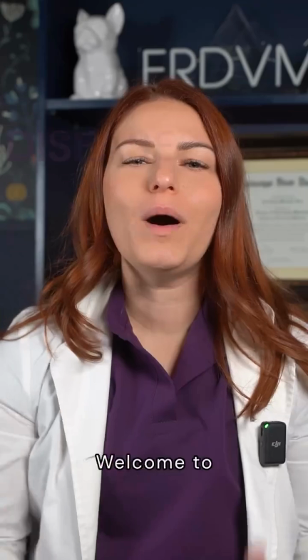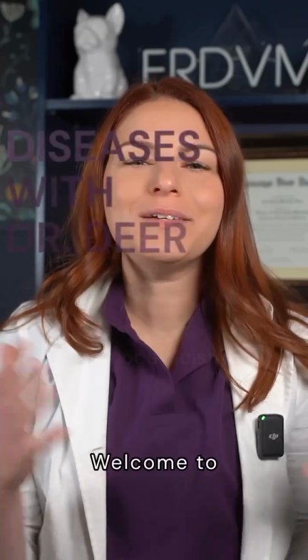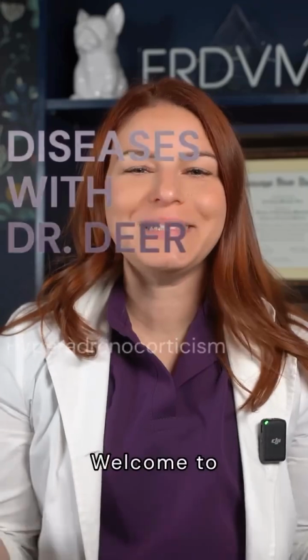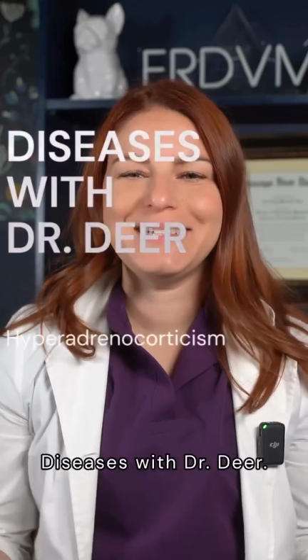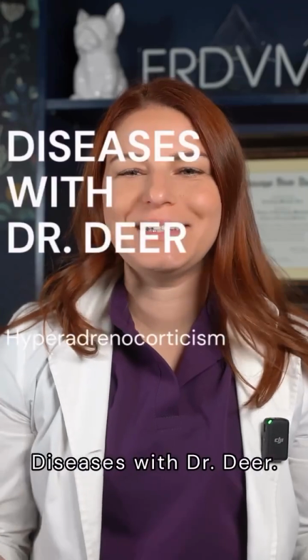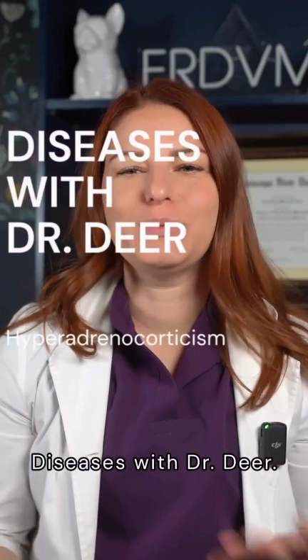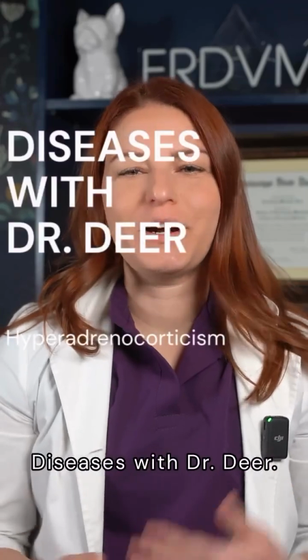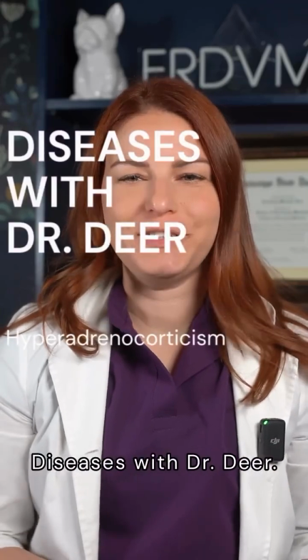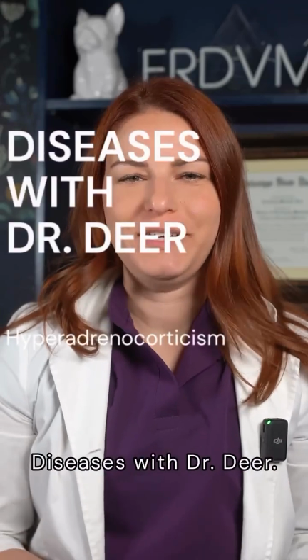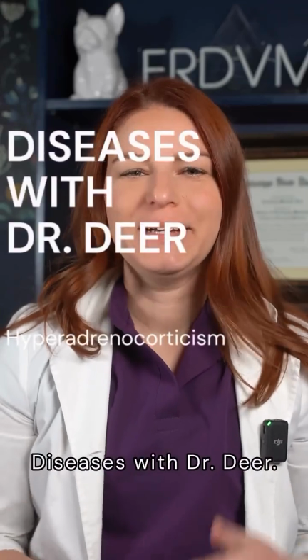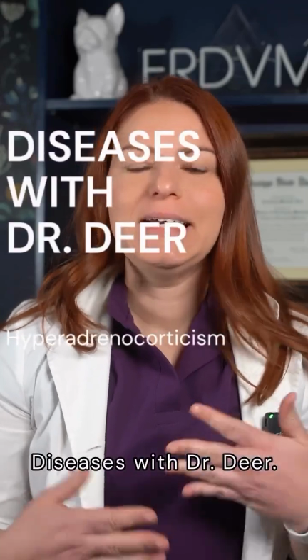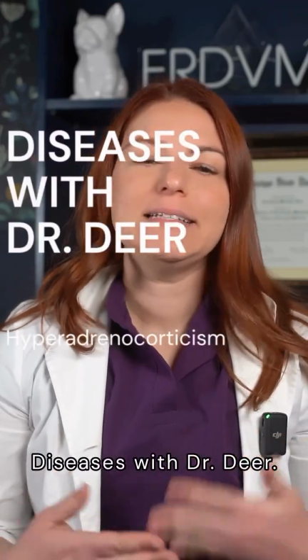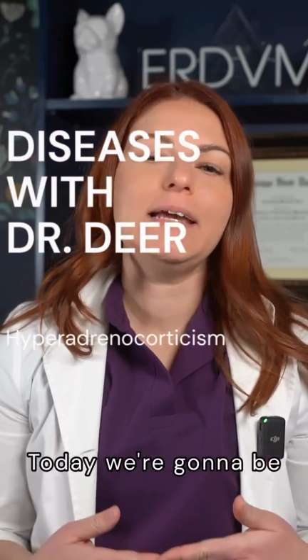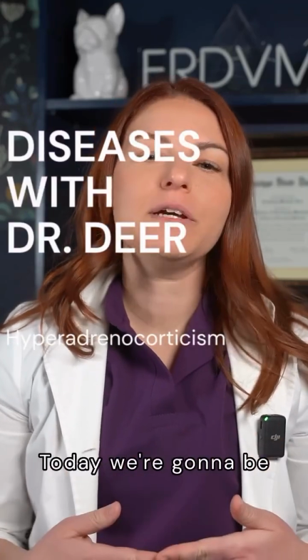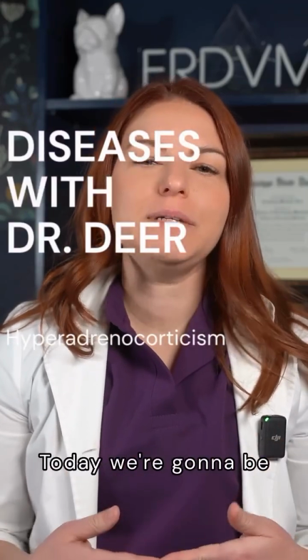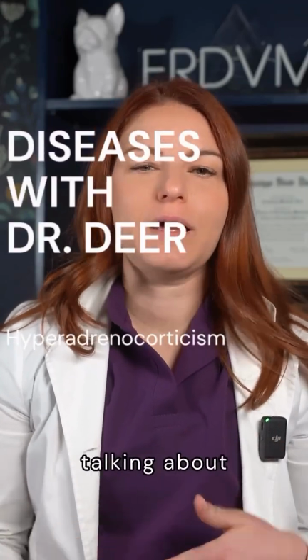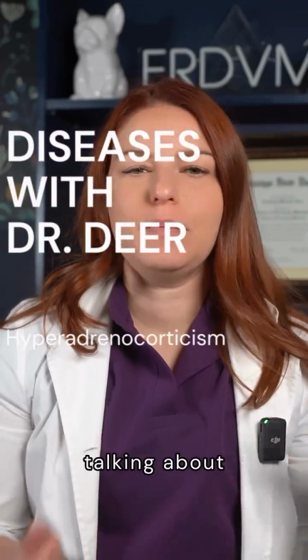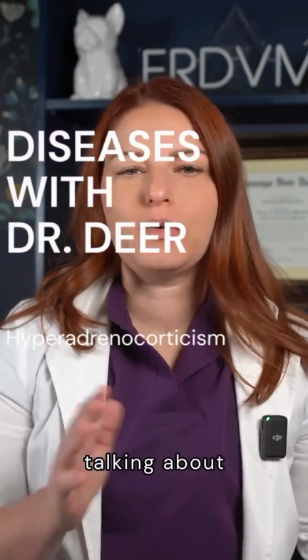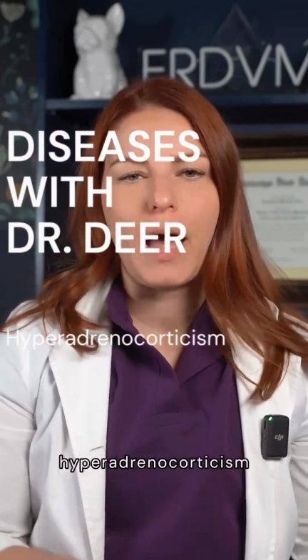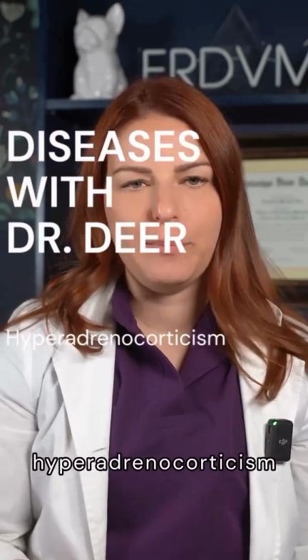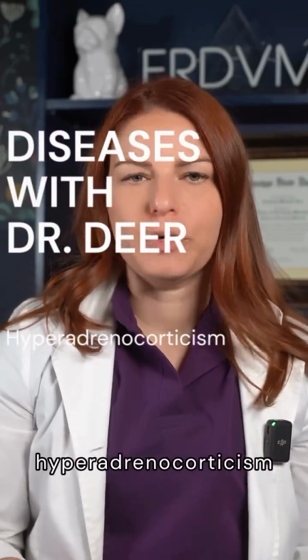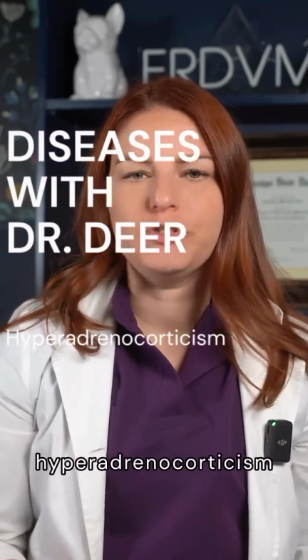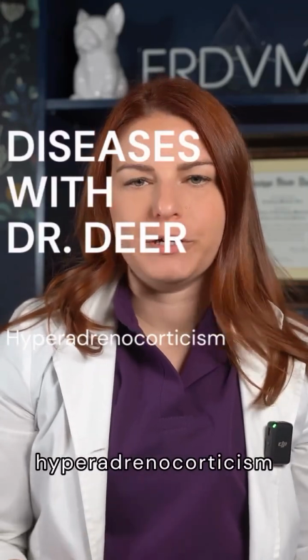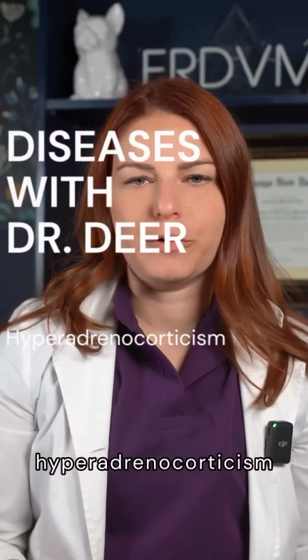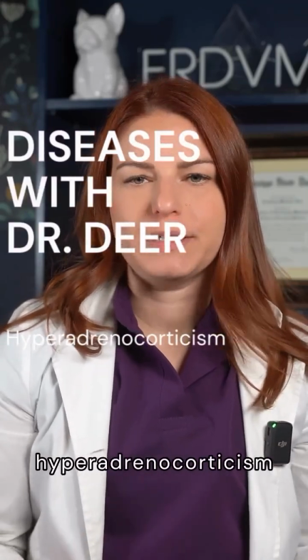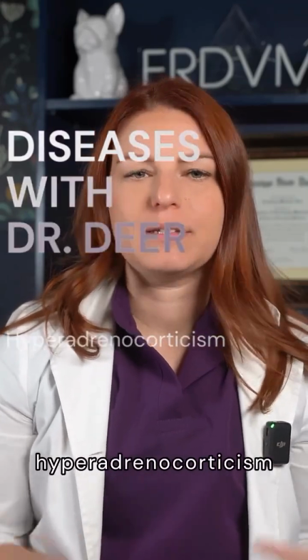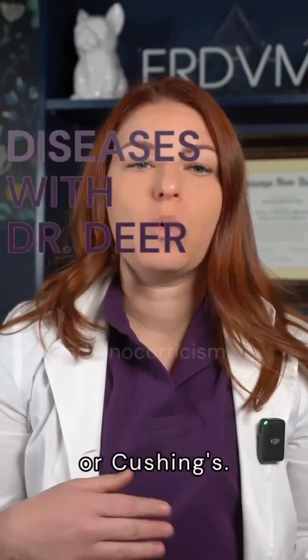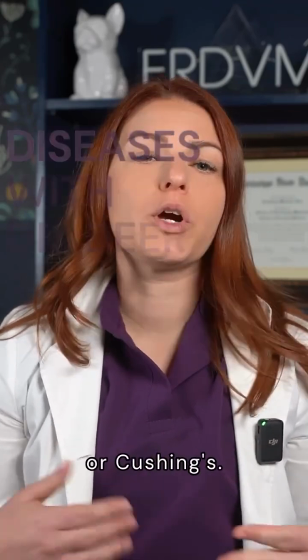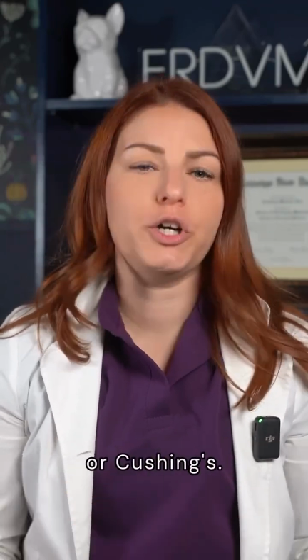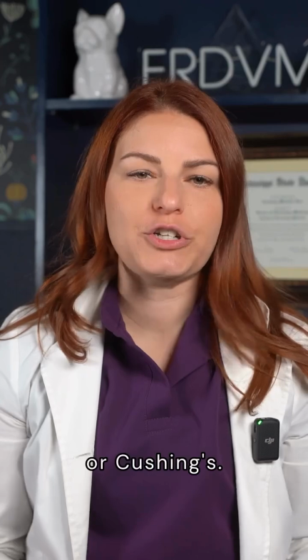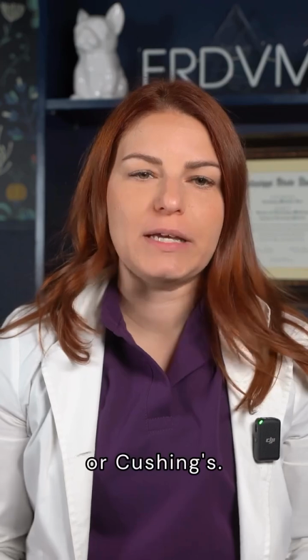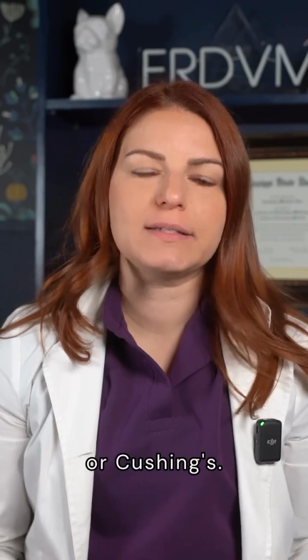Welcome to Diseases with Dr. Deer. Today we're going to be talking about hyperadrenocorticism, or Cushing's.